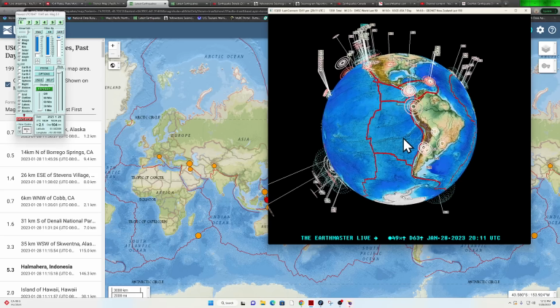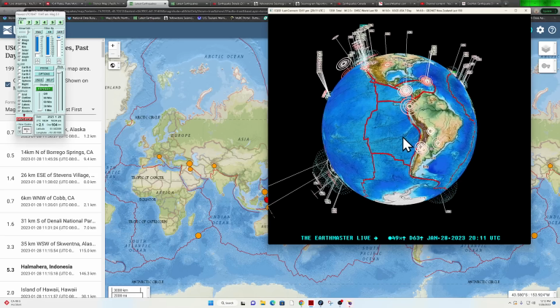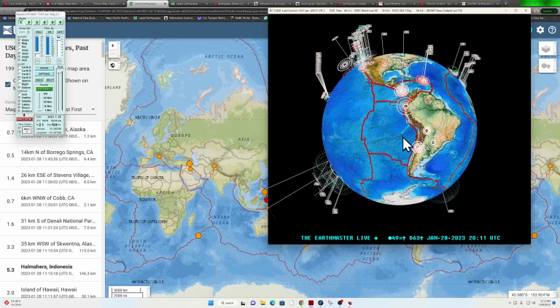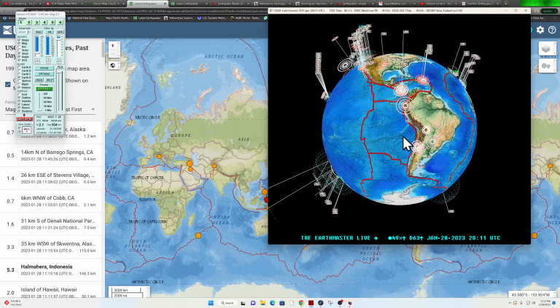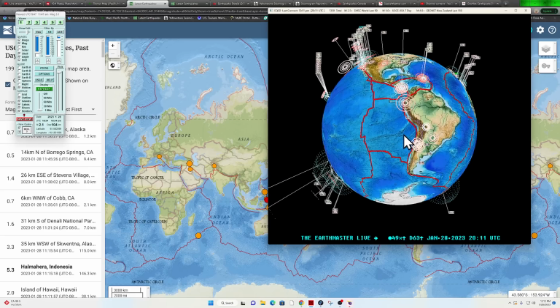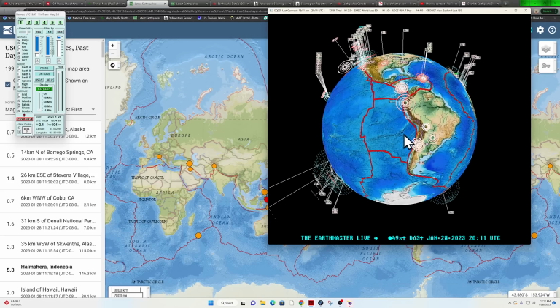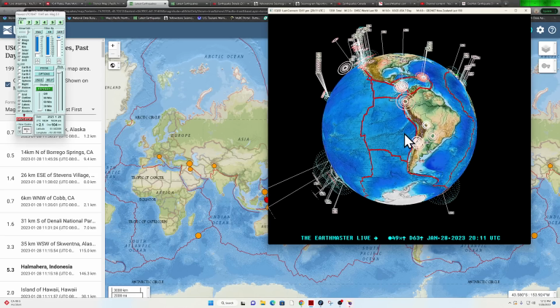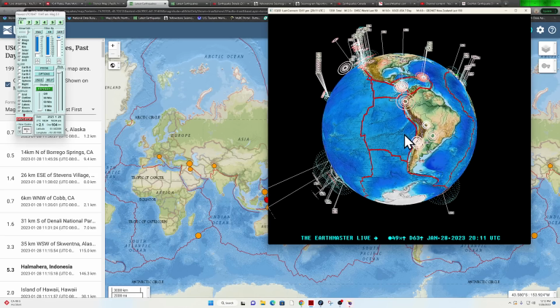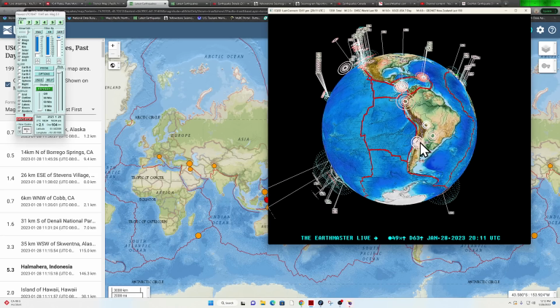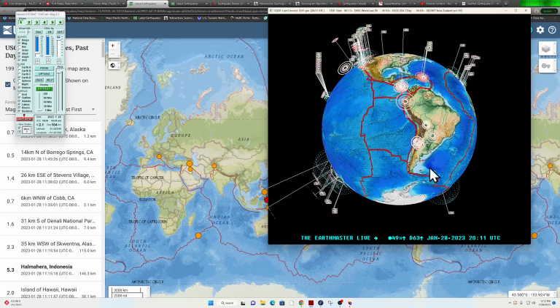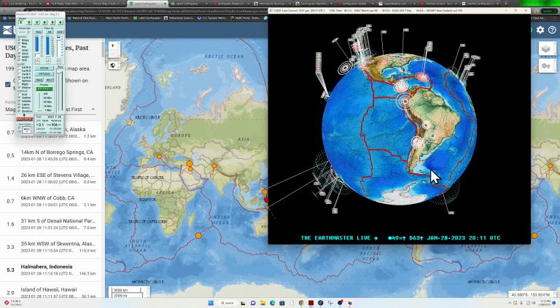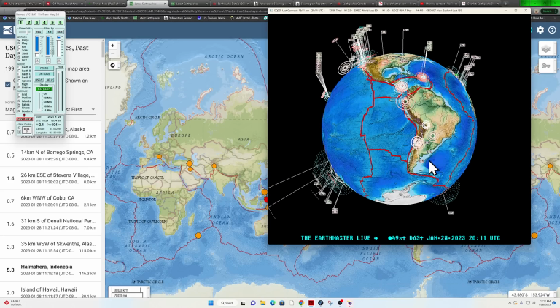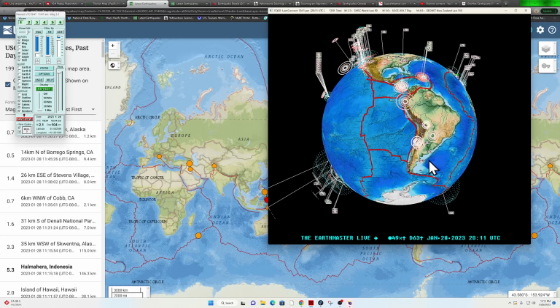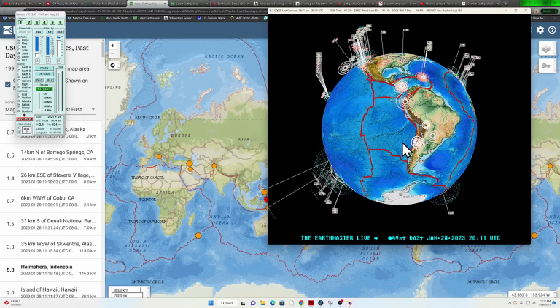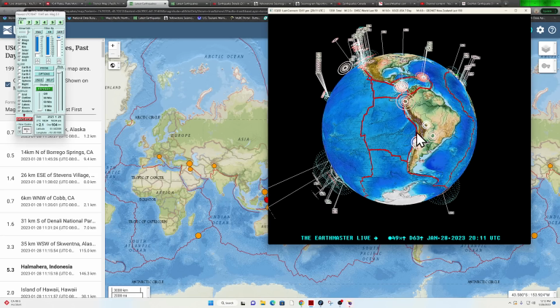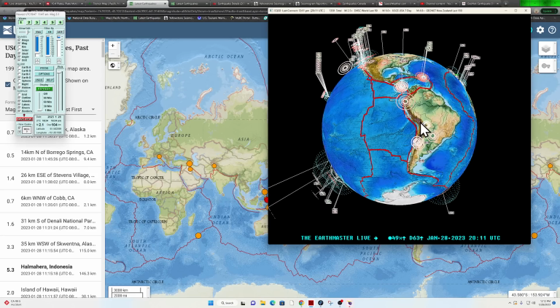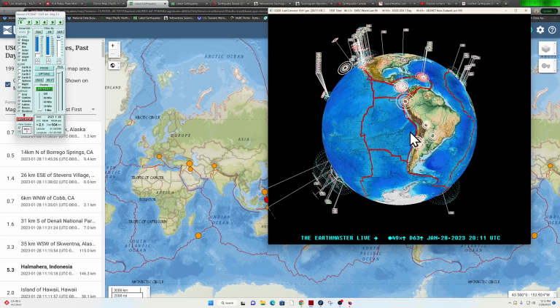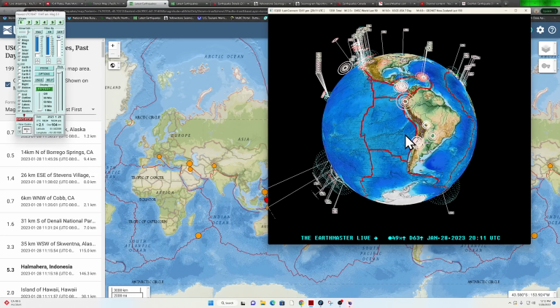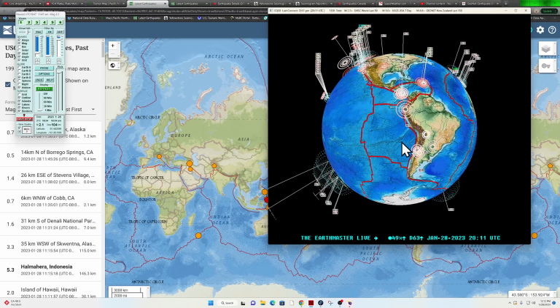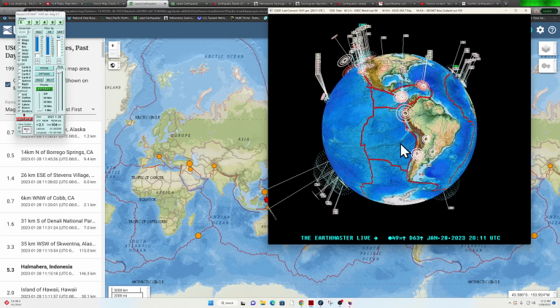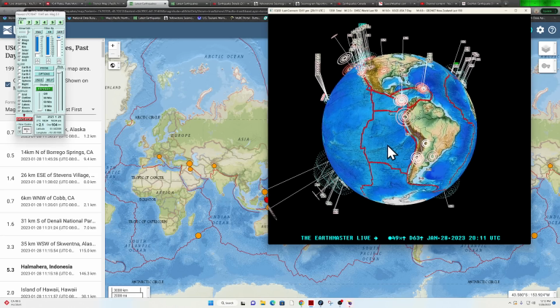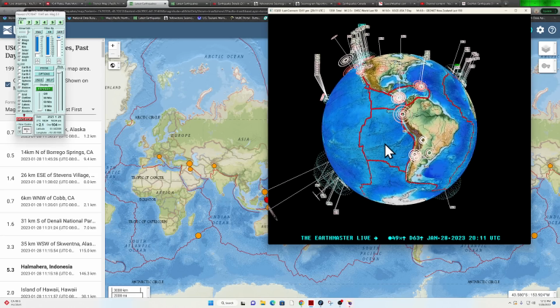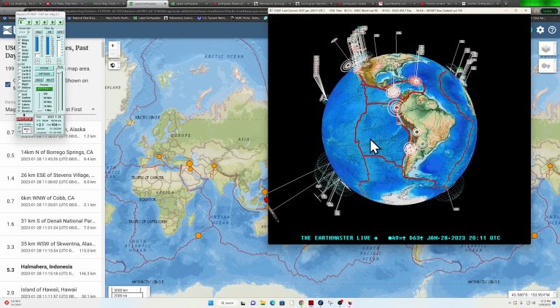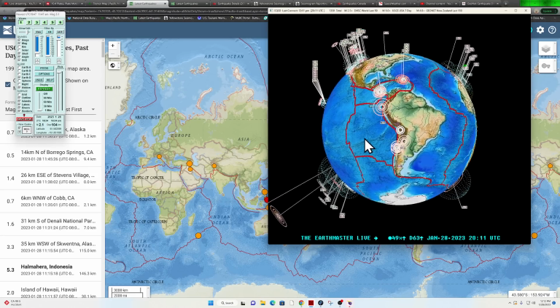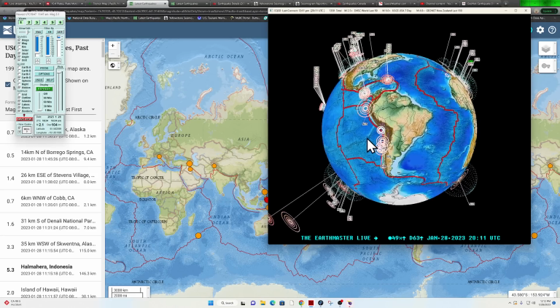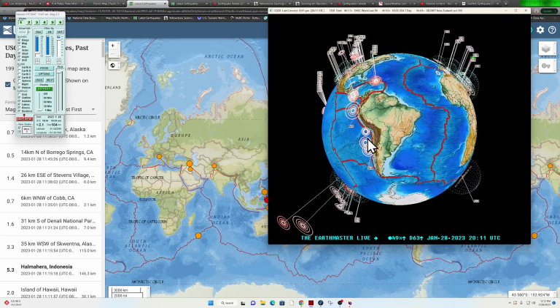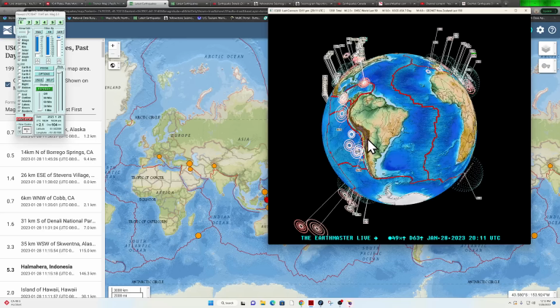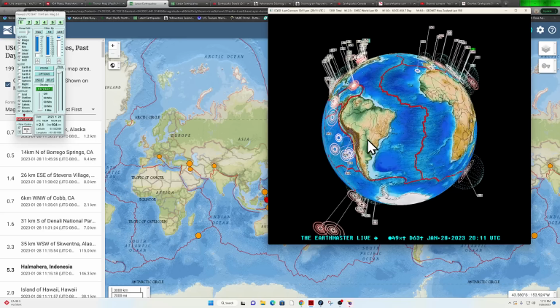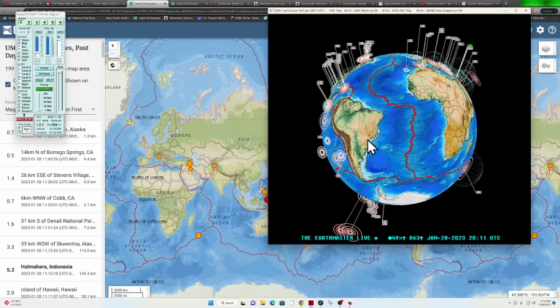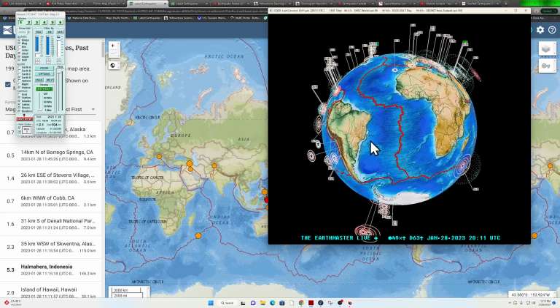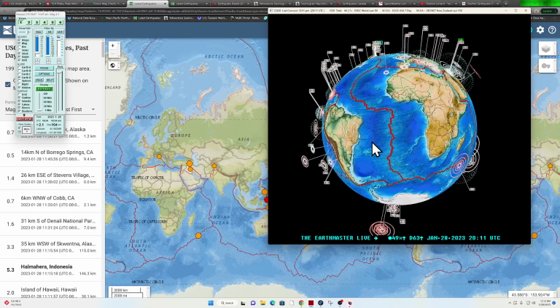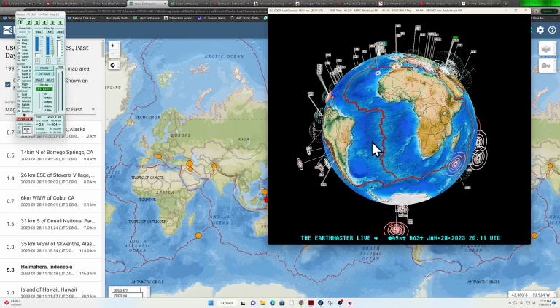South America, aside from some twos and a couple threes, is relatively quiet today — not seeing any major uptick.